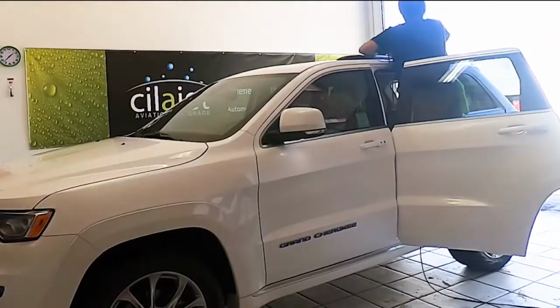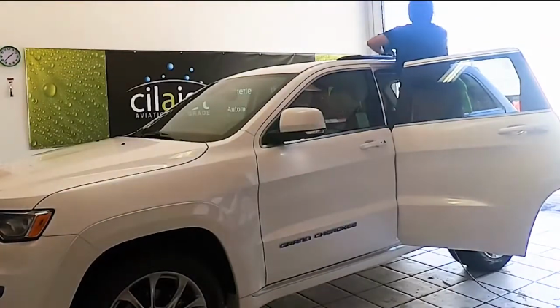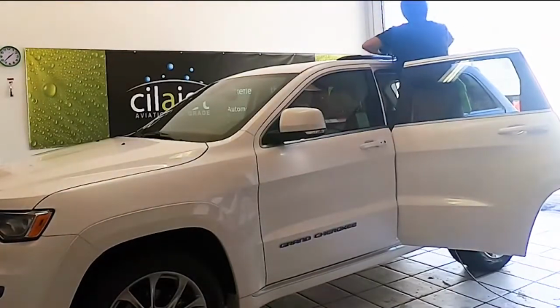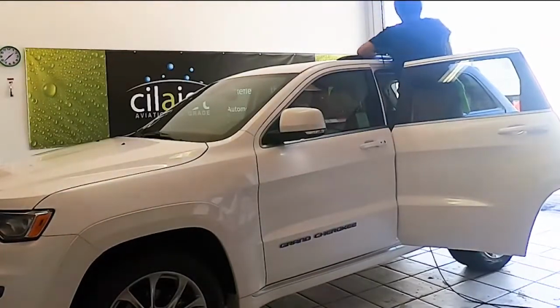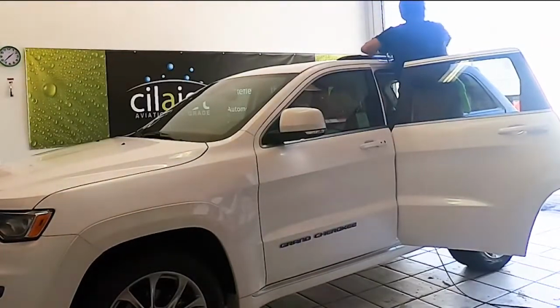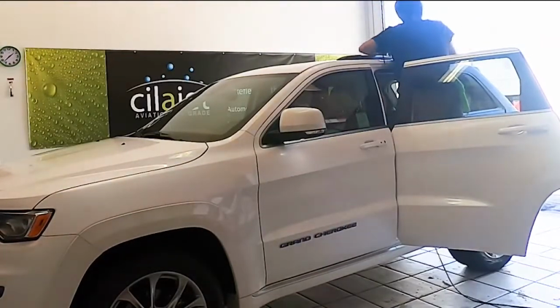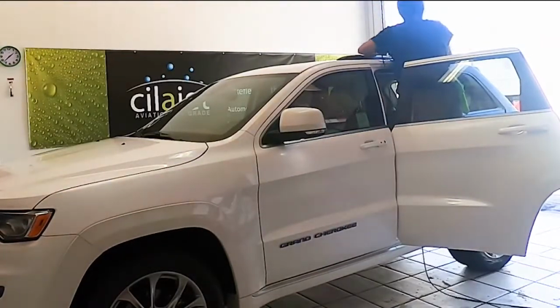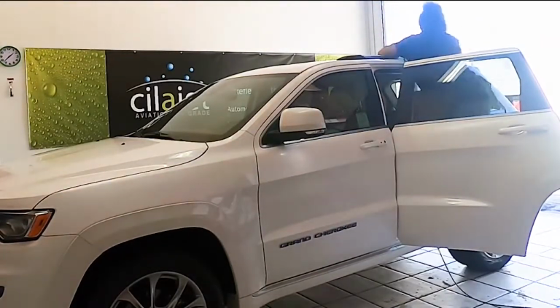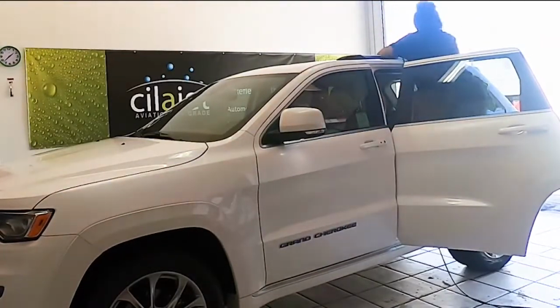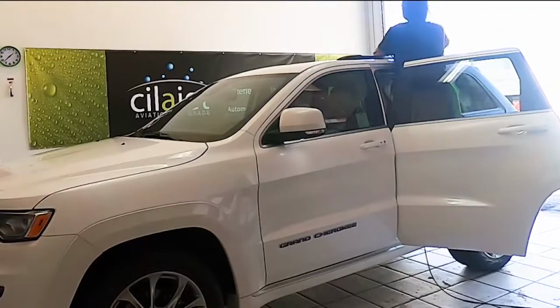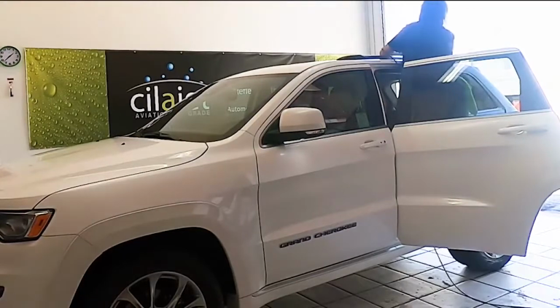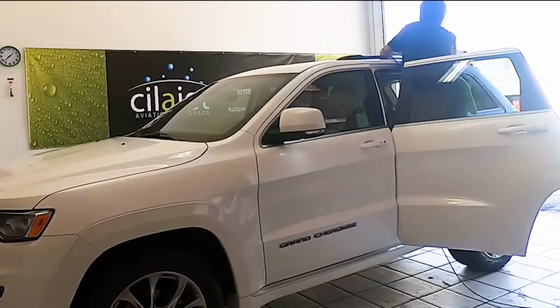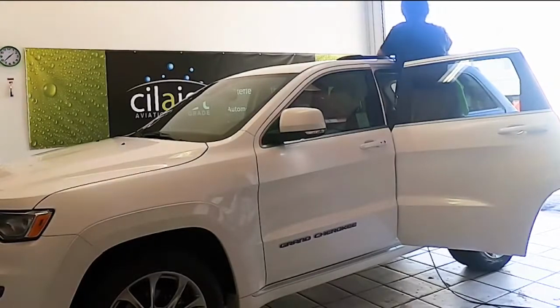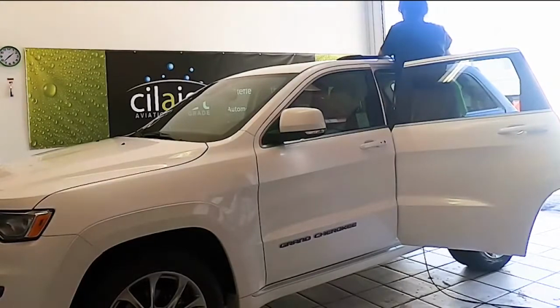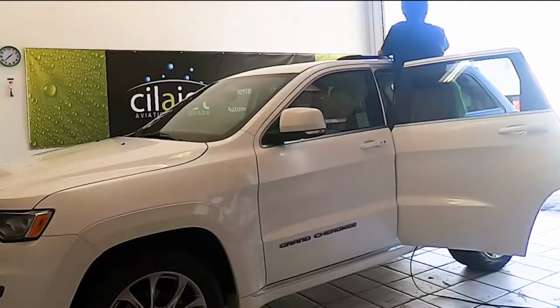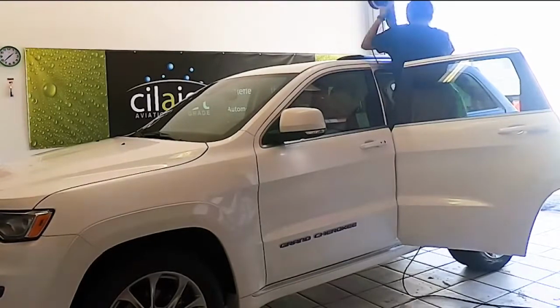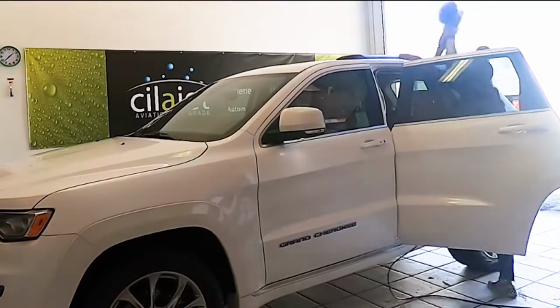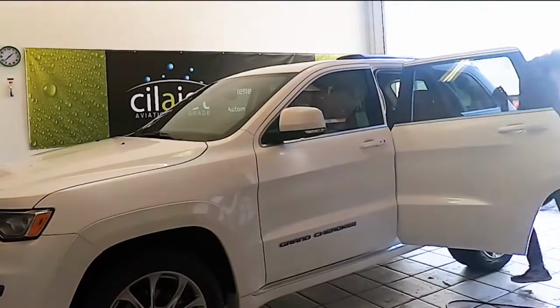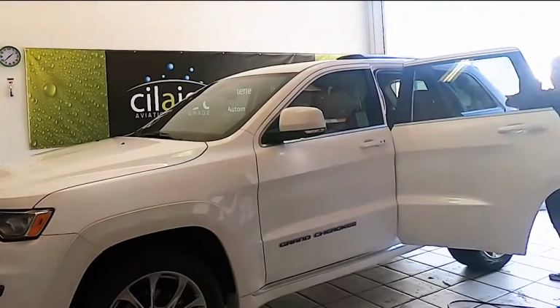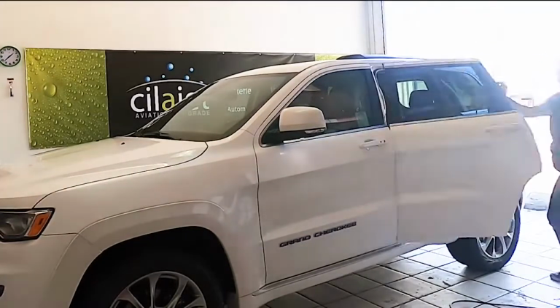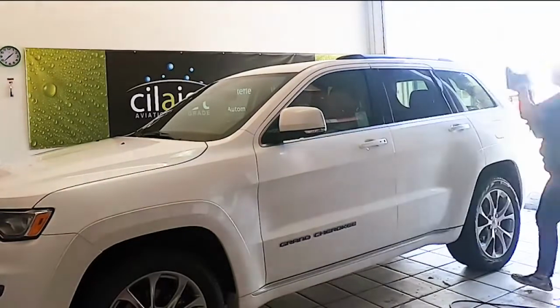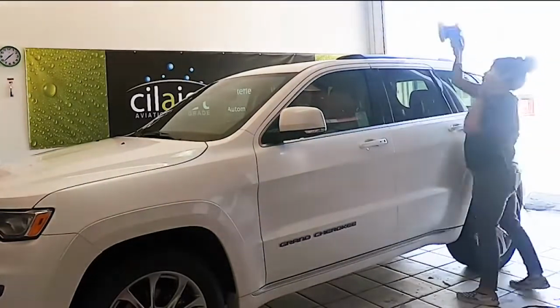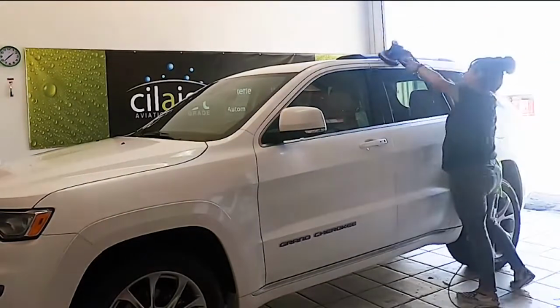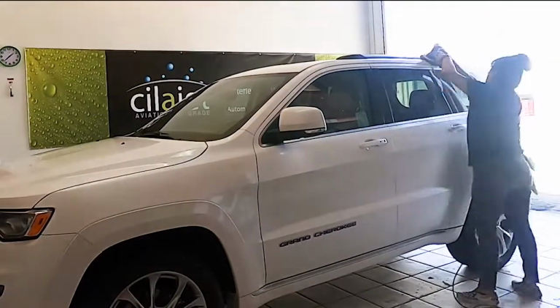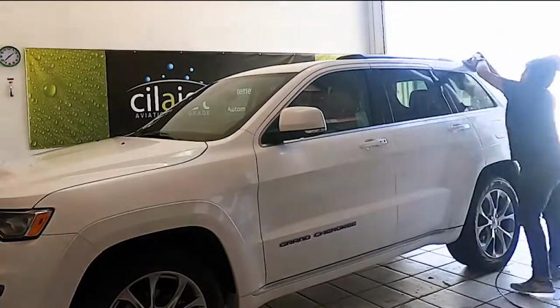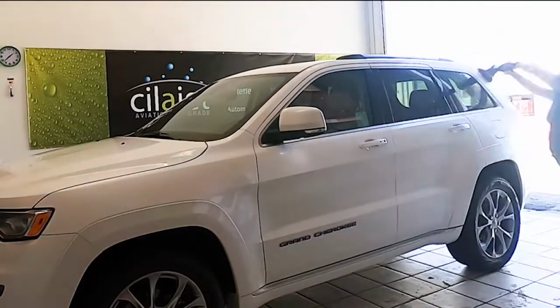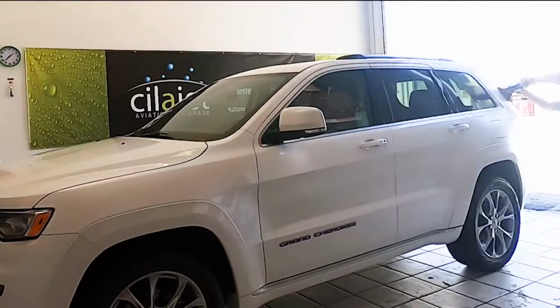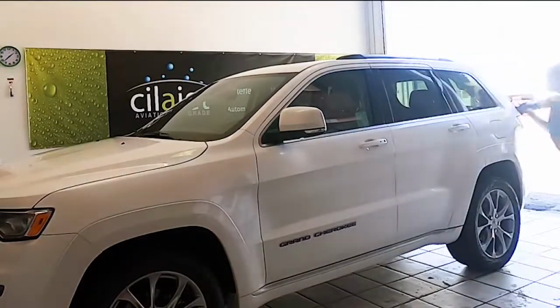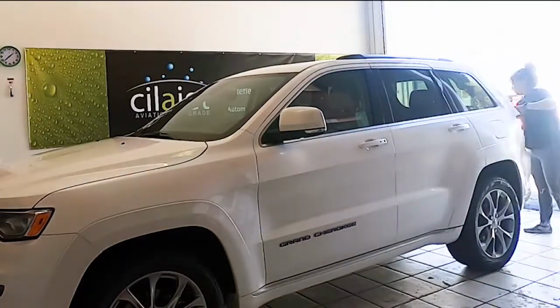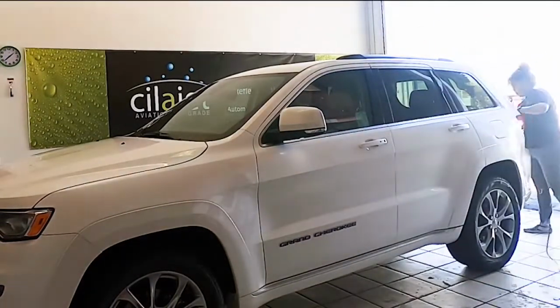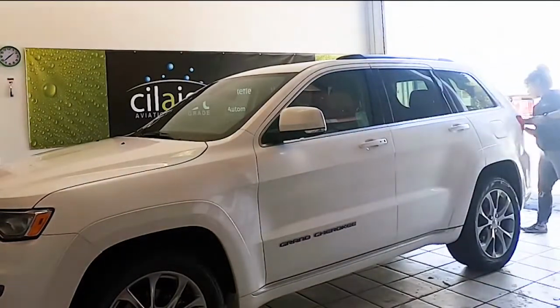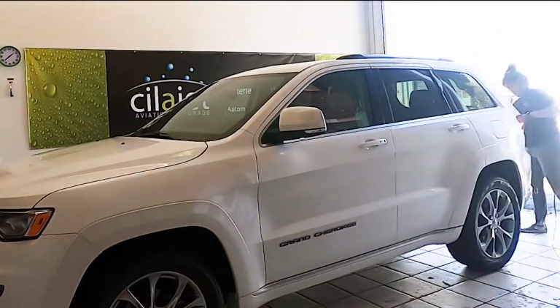It was this metallic habanero orange Jetta — Volkswagen's Jetta.